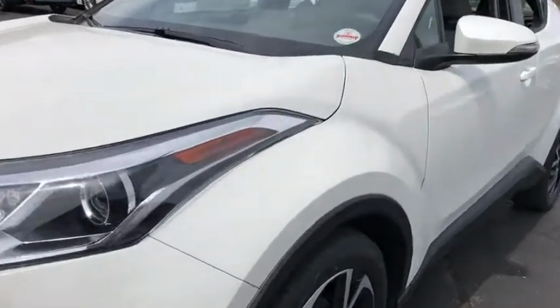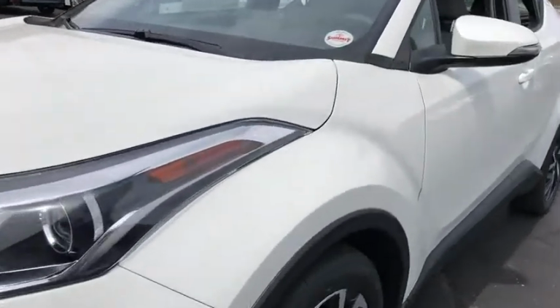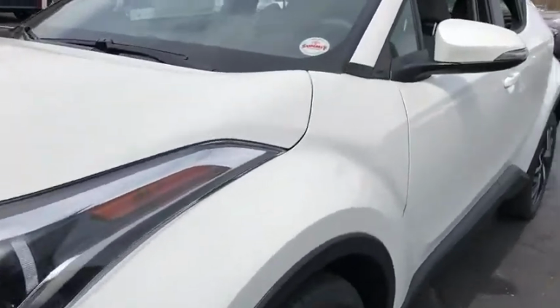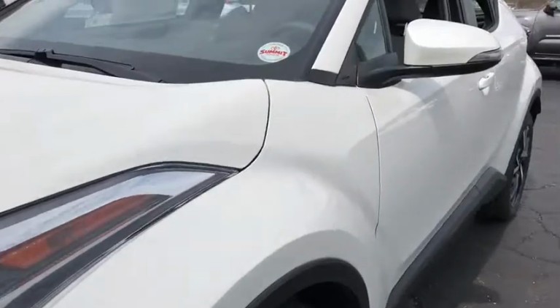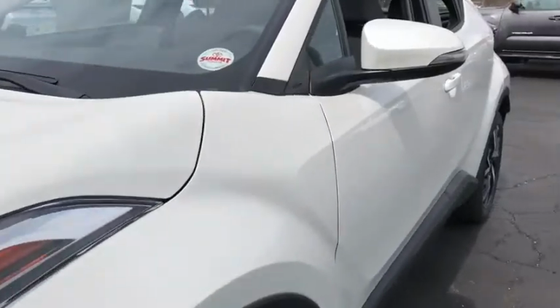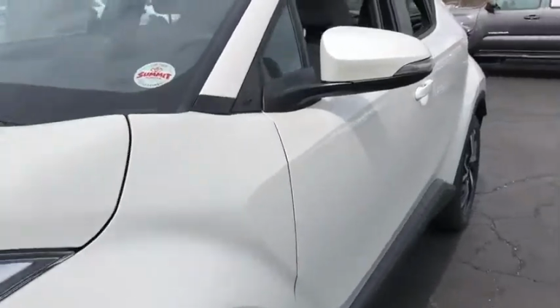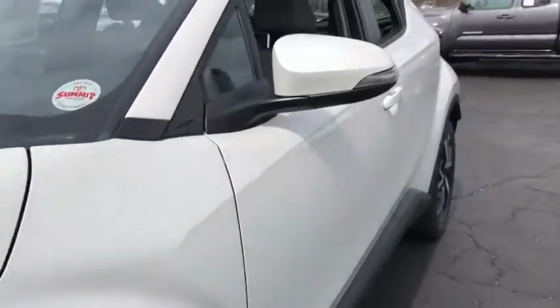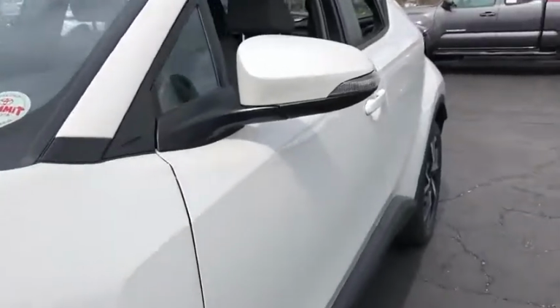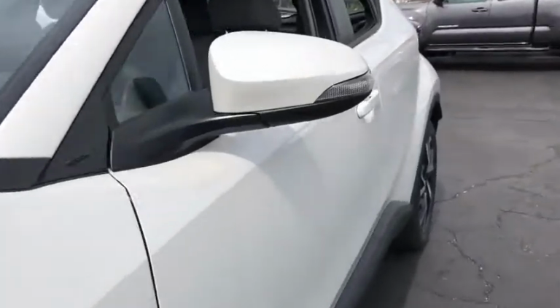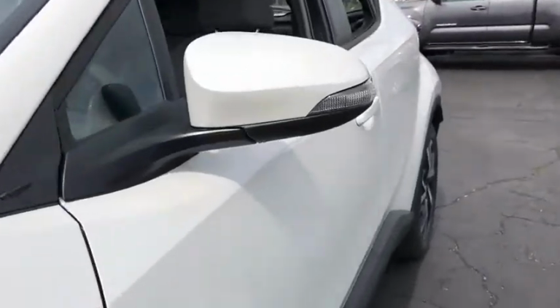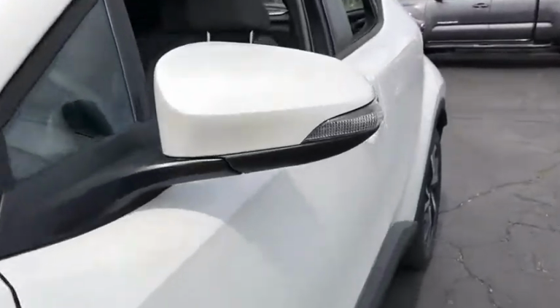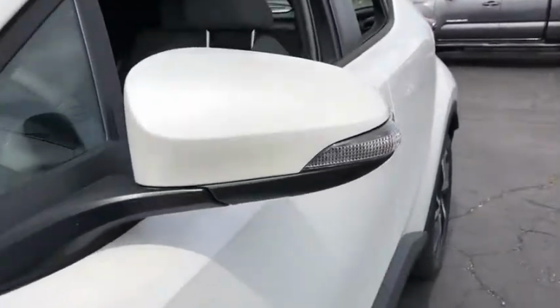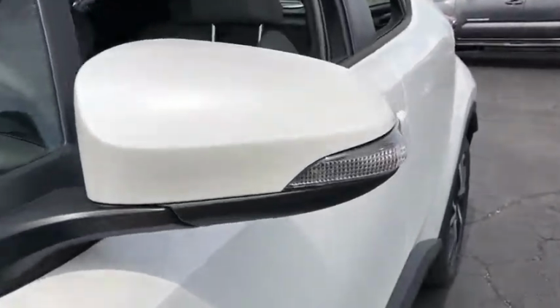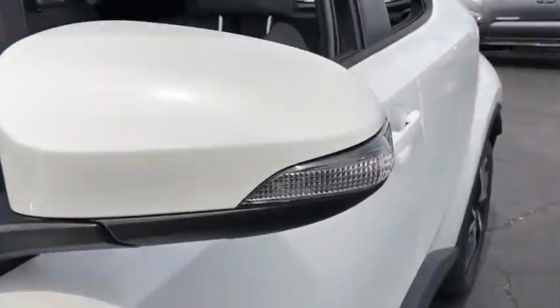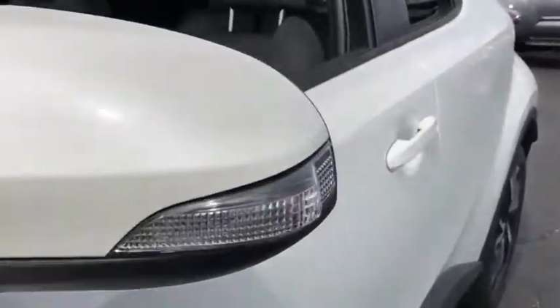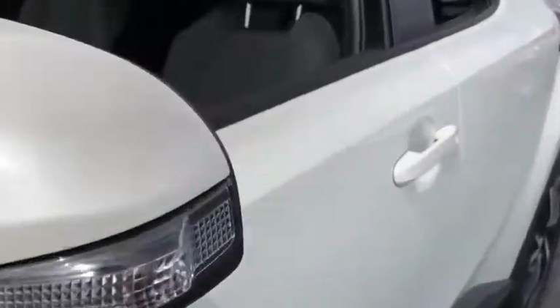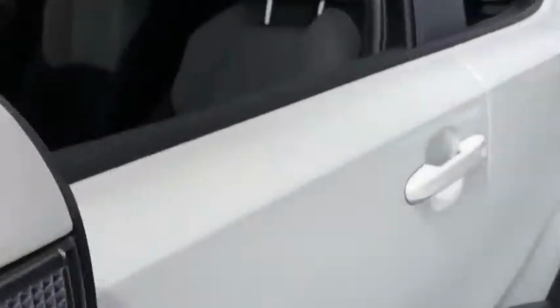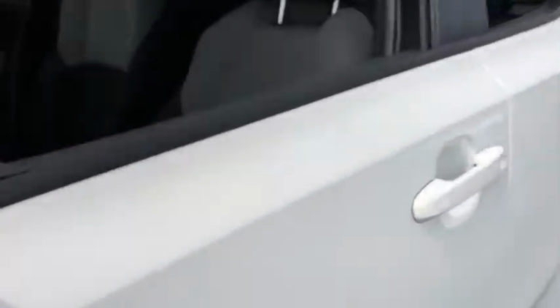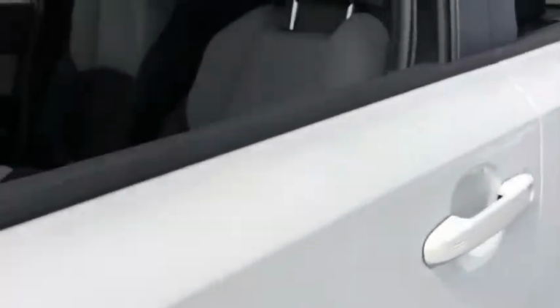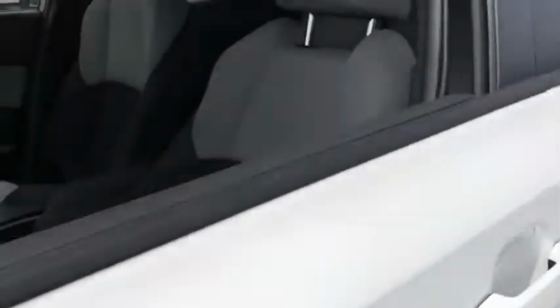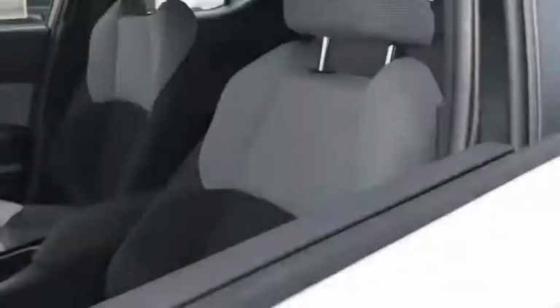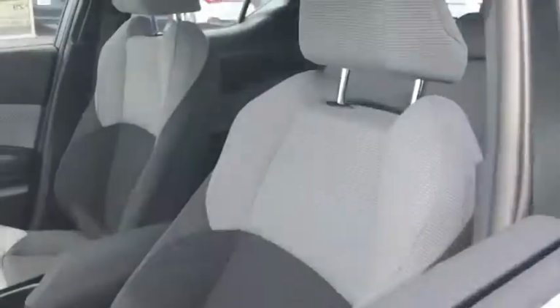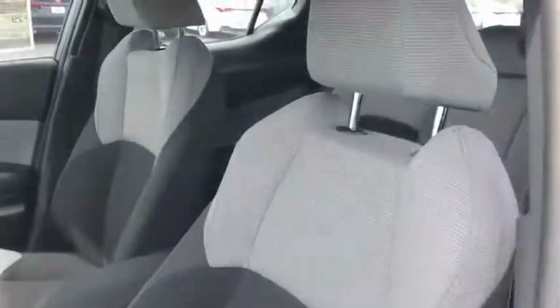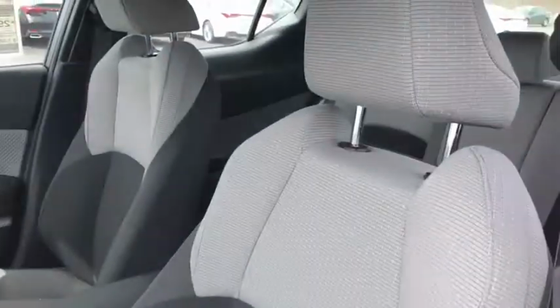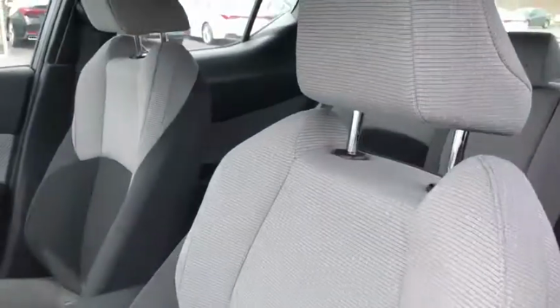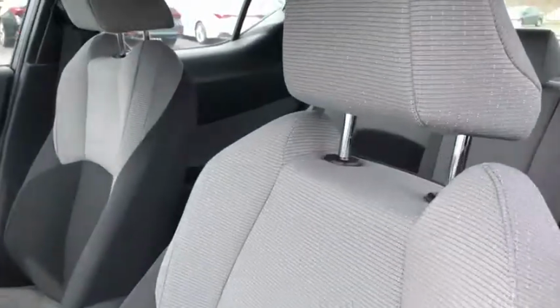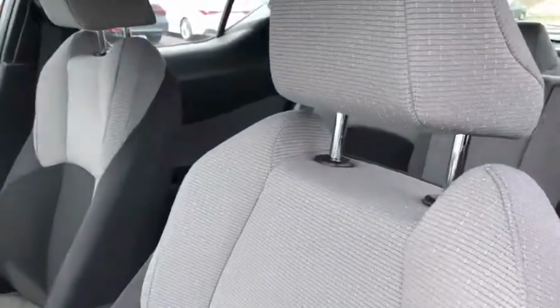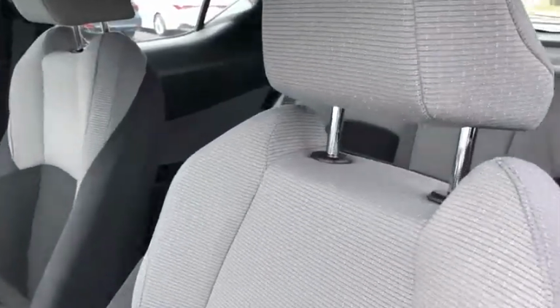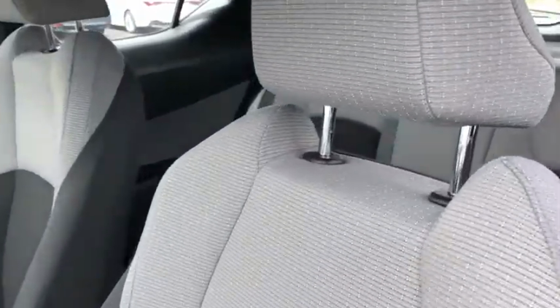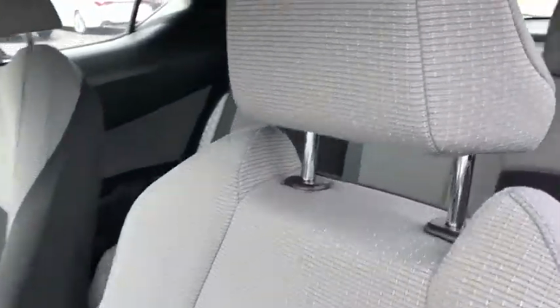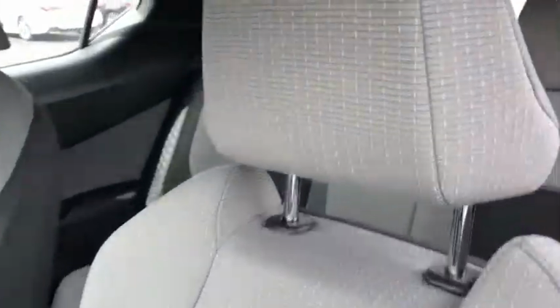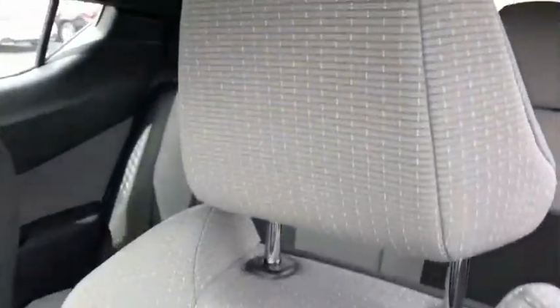The C-HR handles like a race car and has all the safety features you'd expect from a Toyota vehicle. This vehicle has less than 100 miles. Here are some of this vehicle's great options.